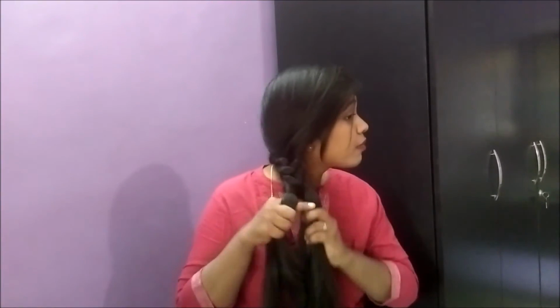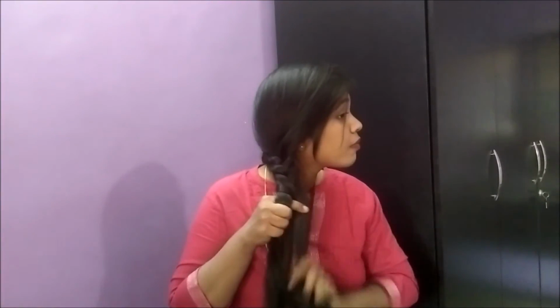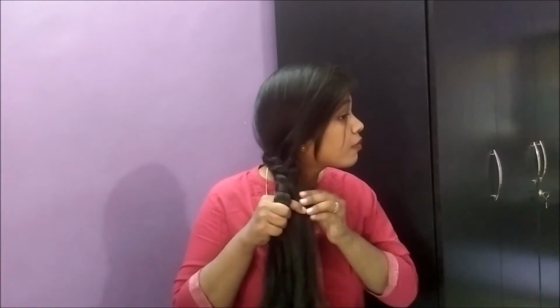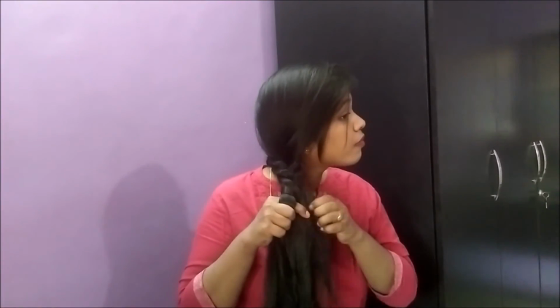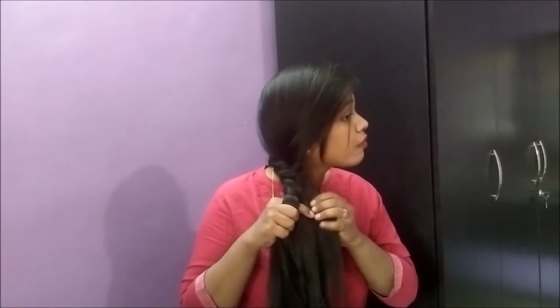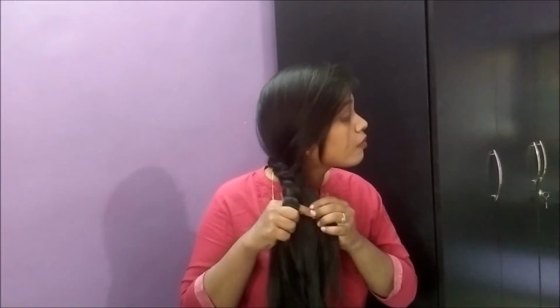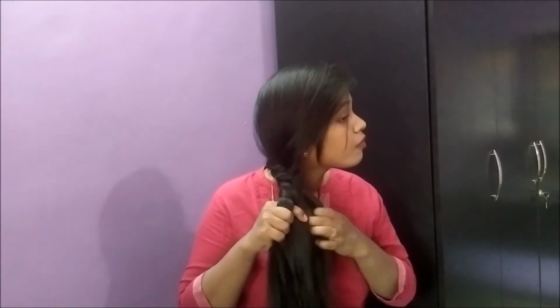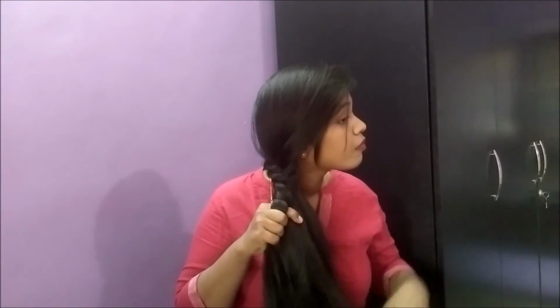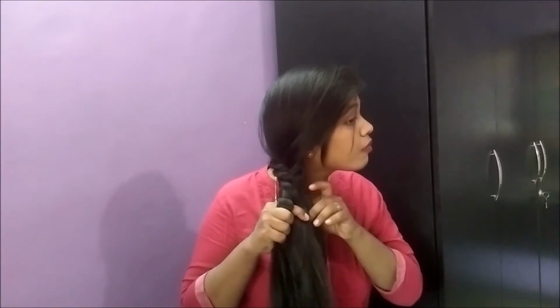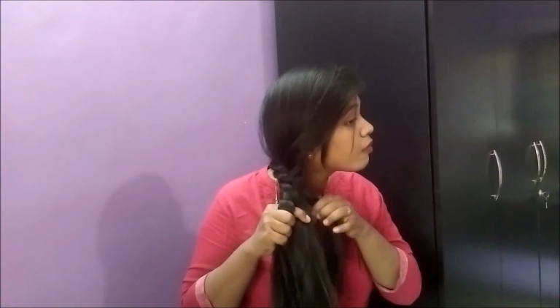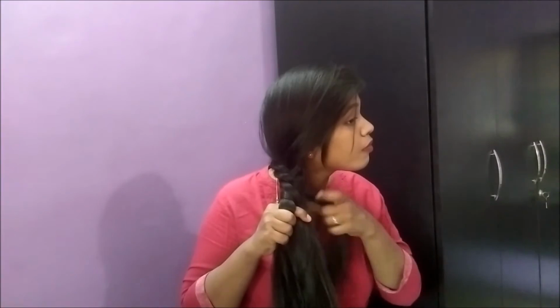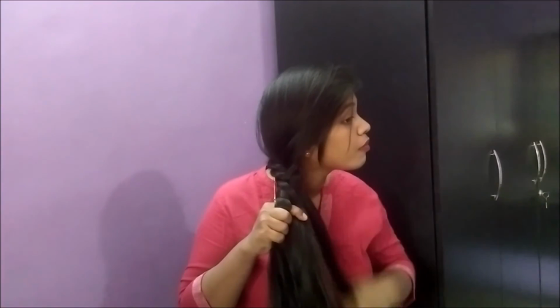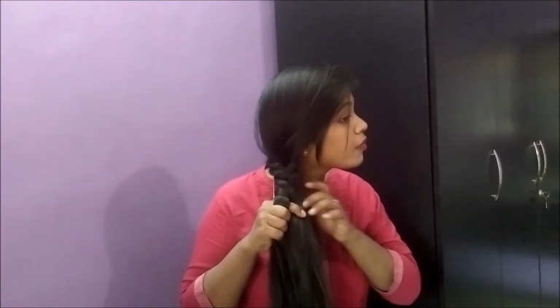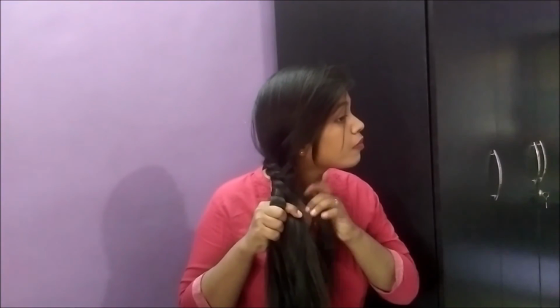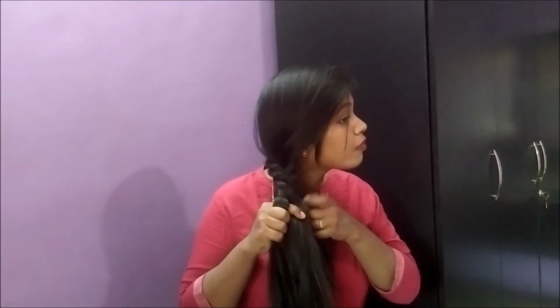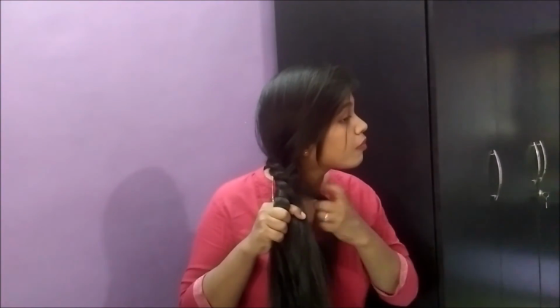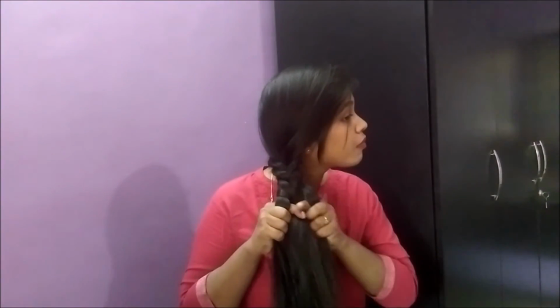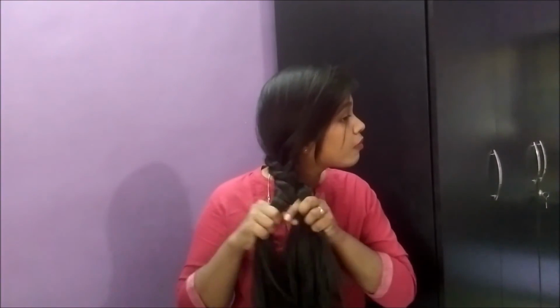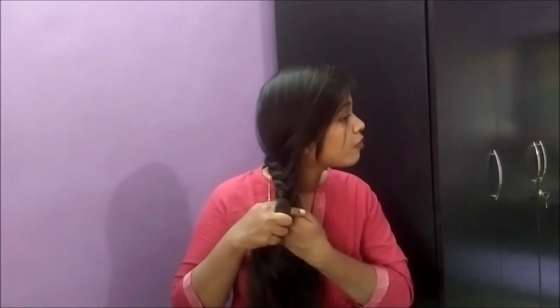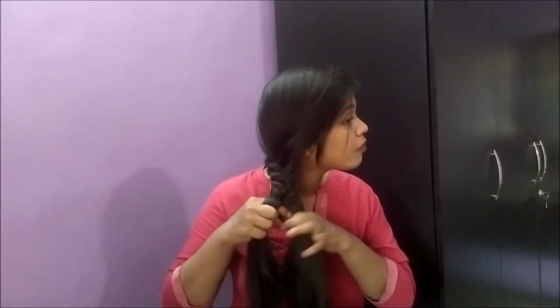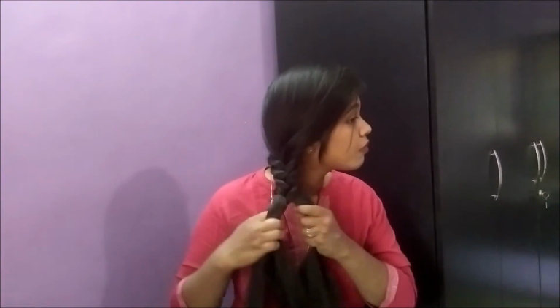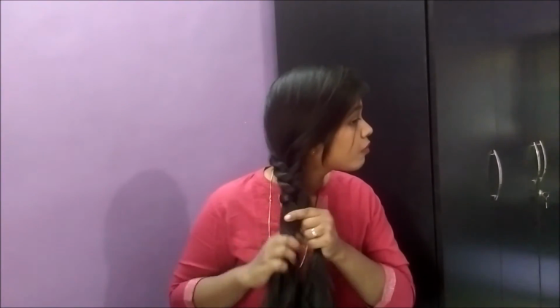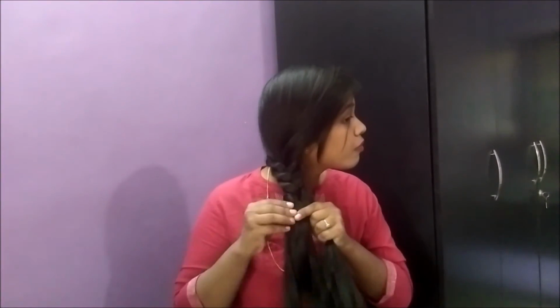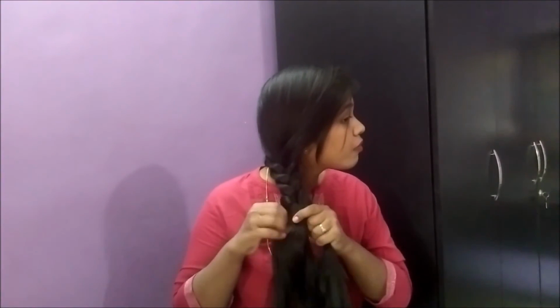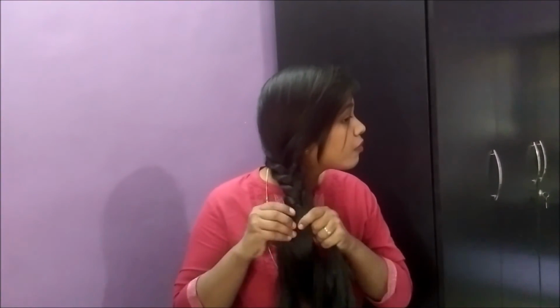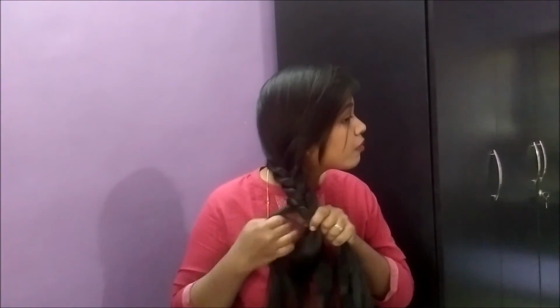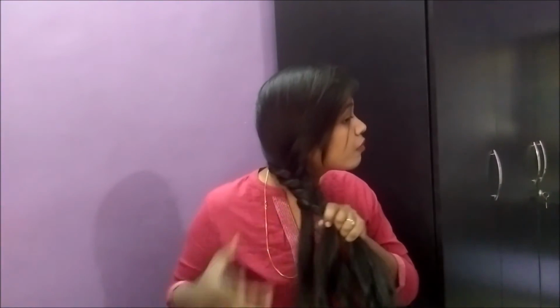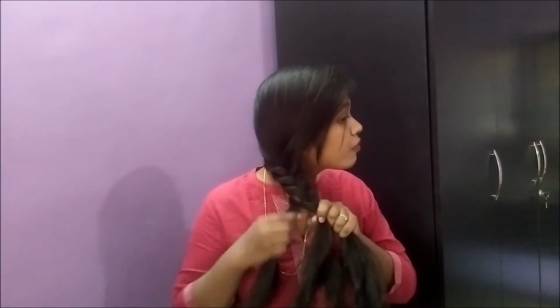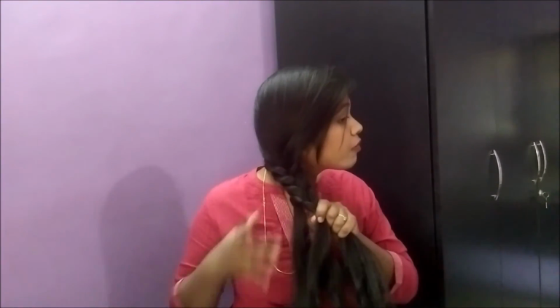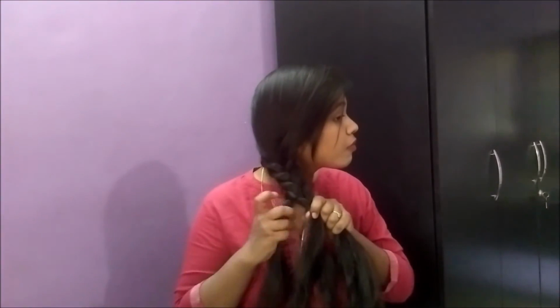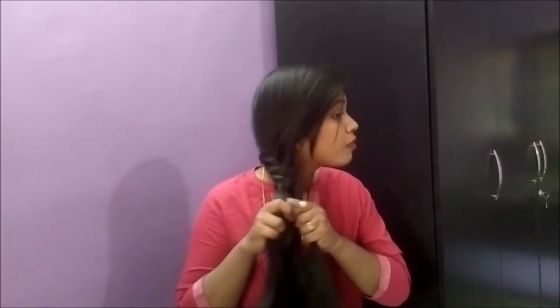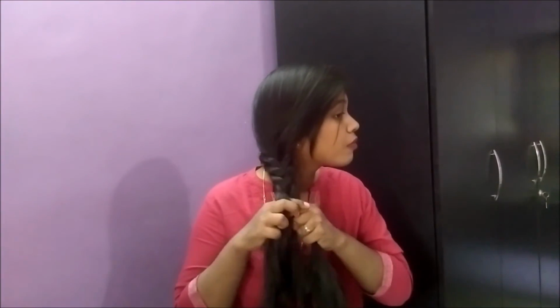This is it! I hope a fishtail braid is no more a nightmare for you girls.